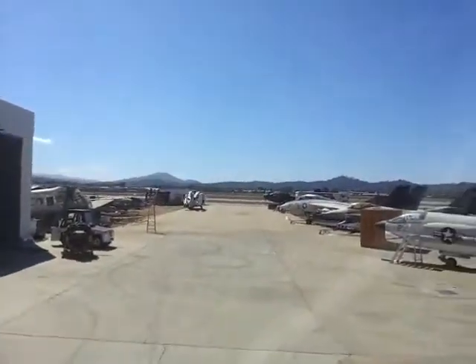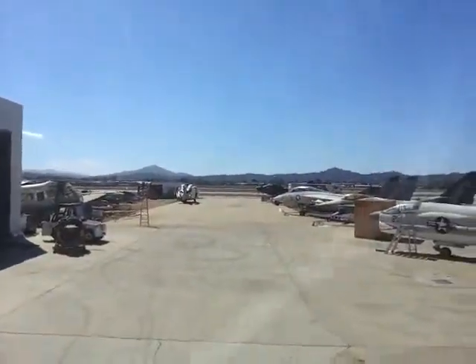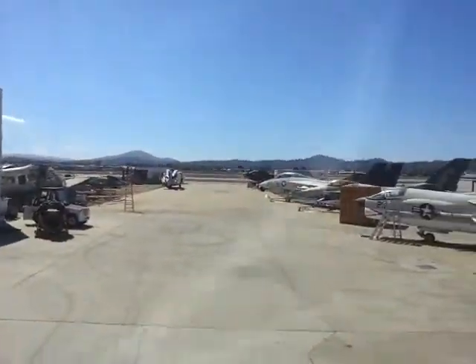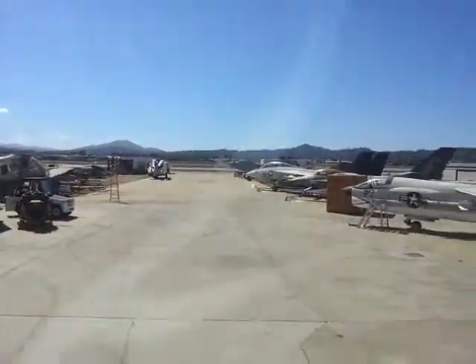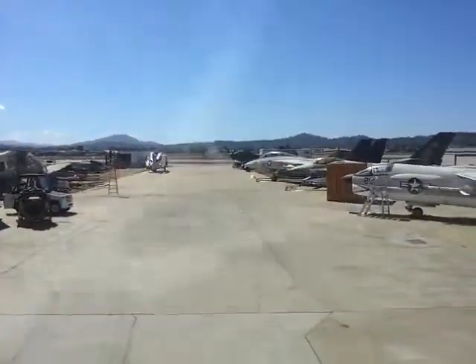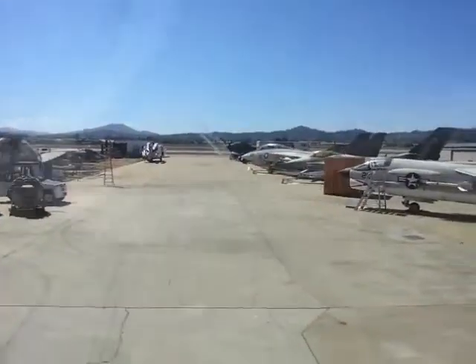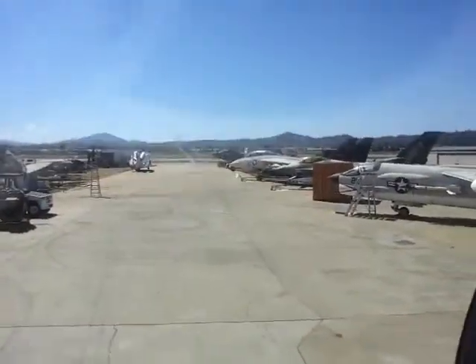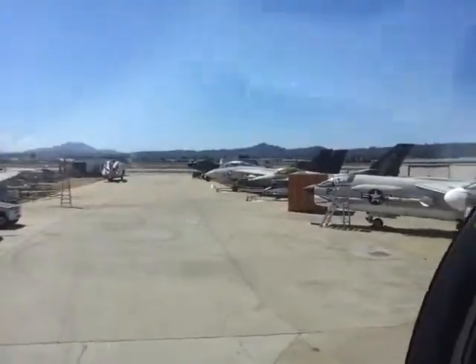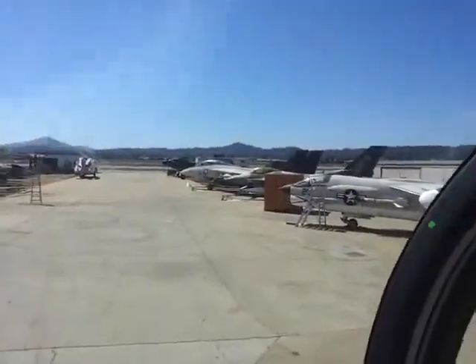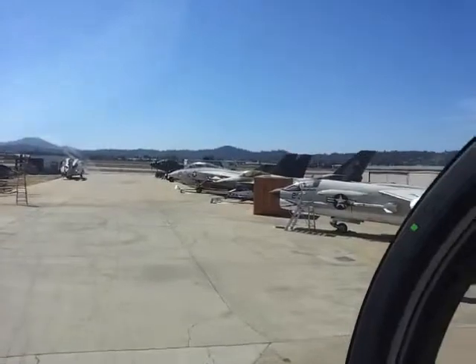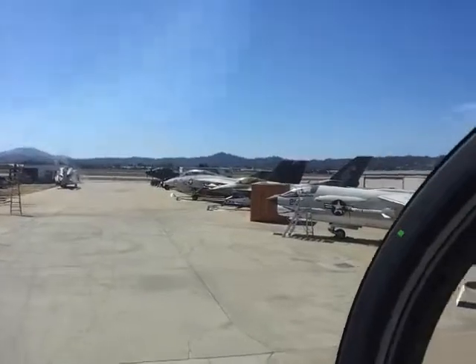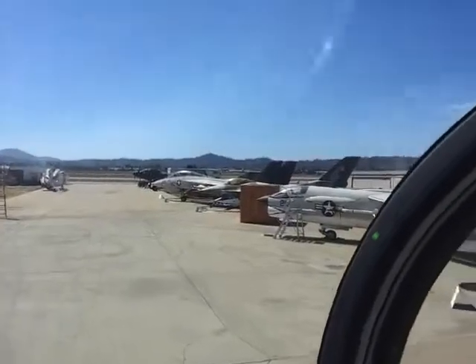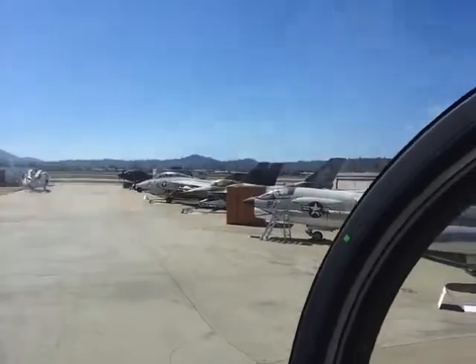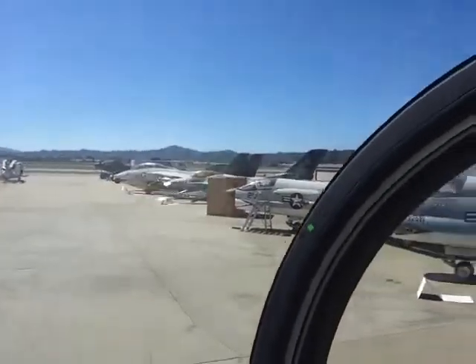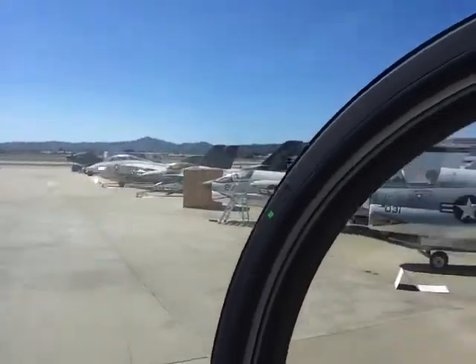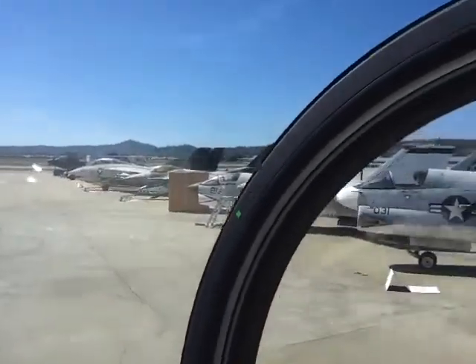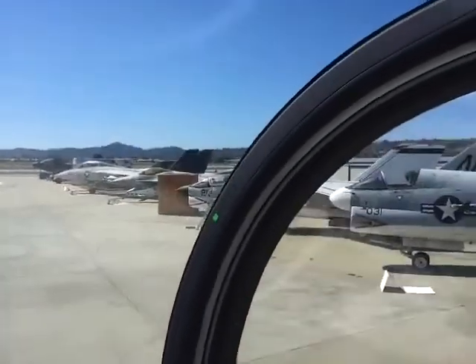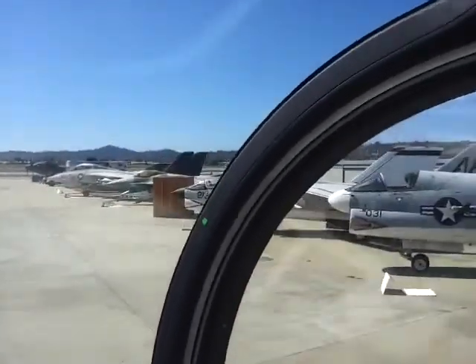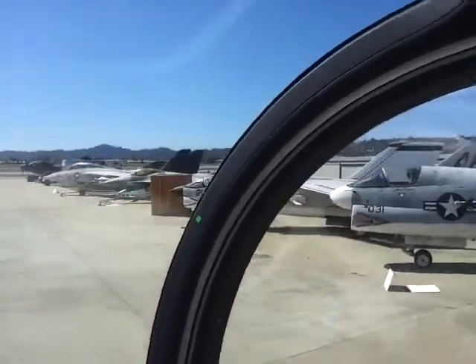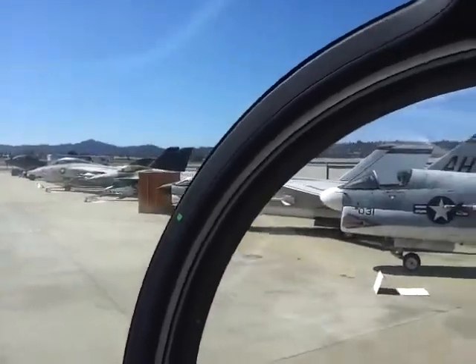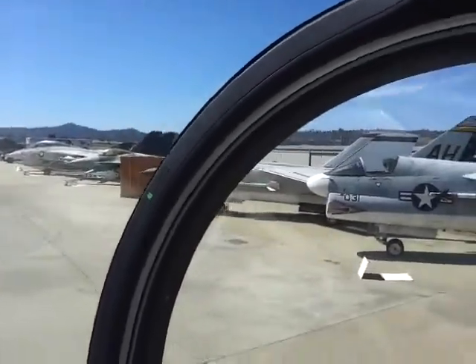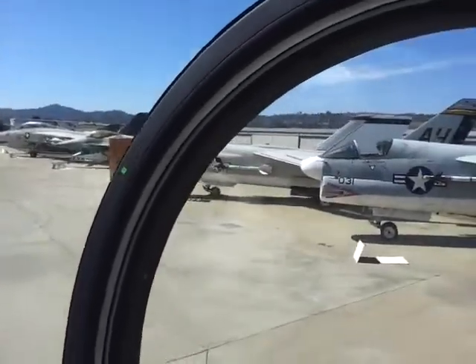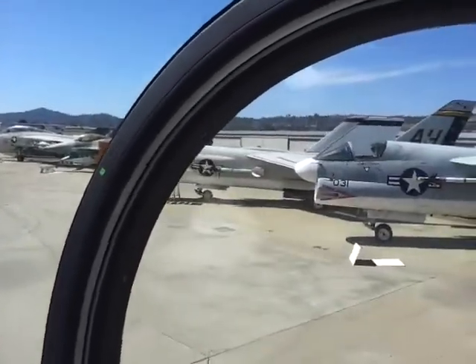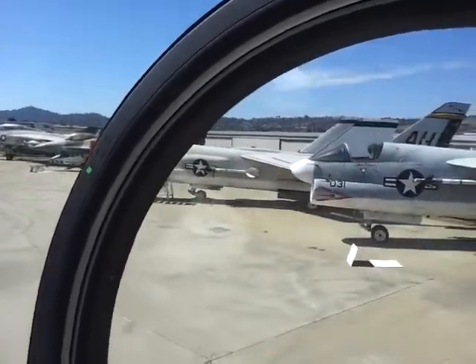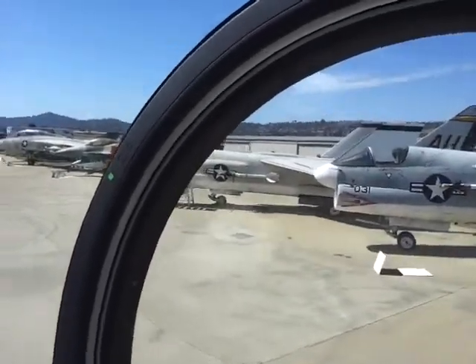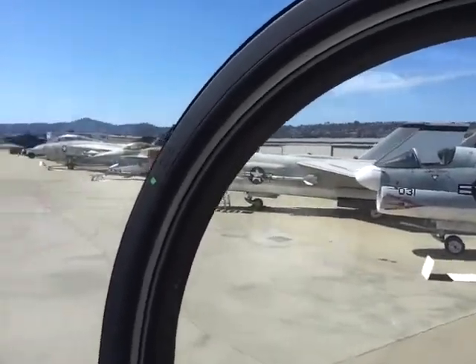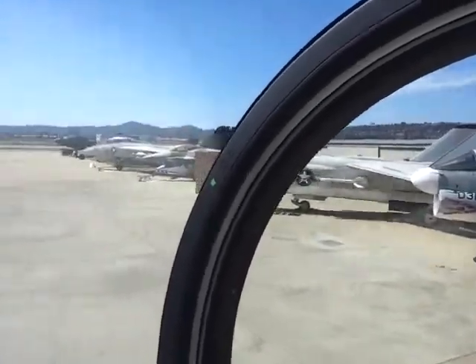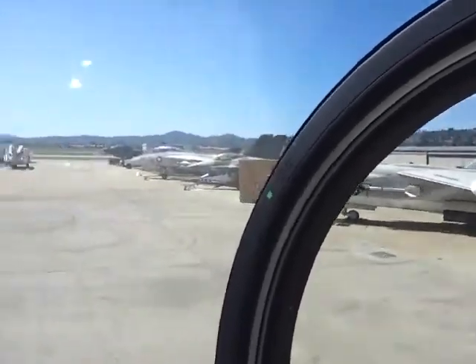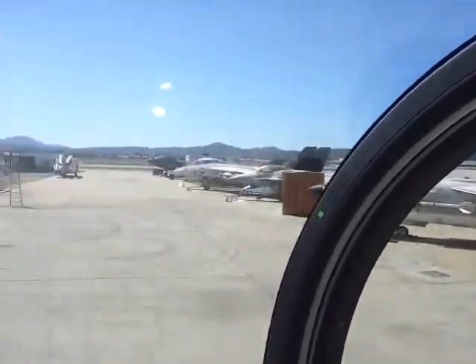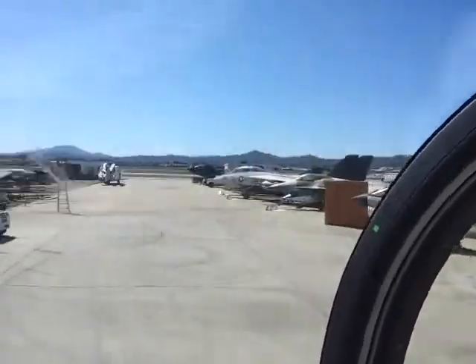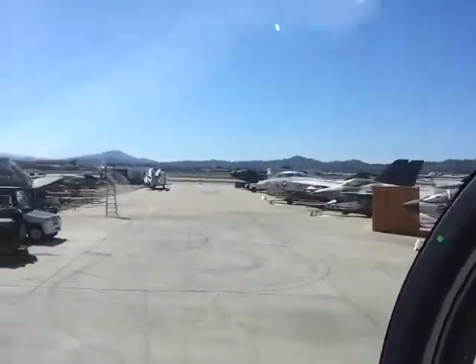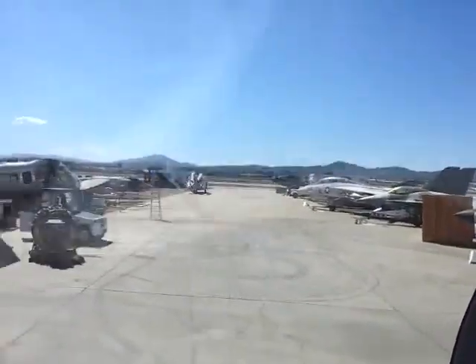Slowly coming in for a landing — don't want to be too quick about it.